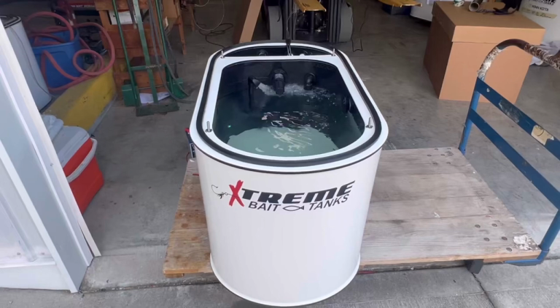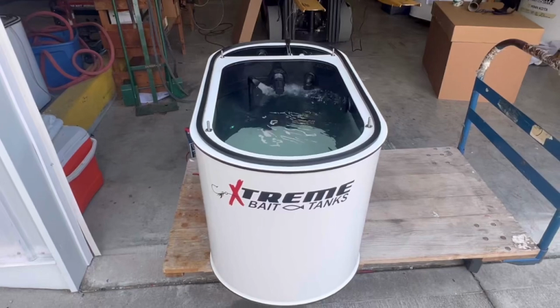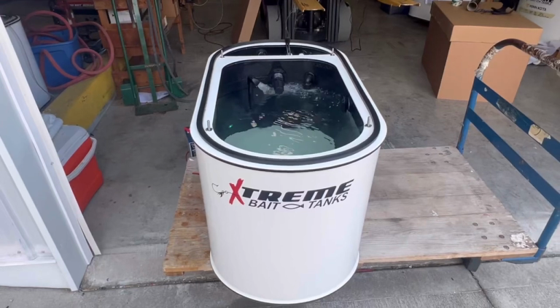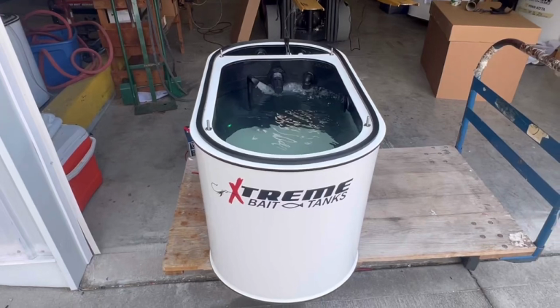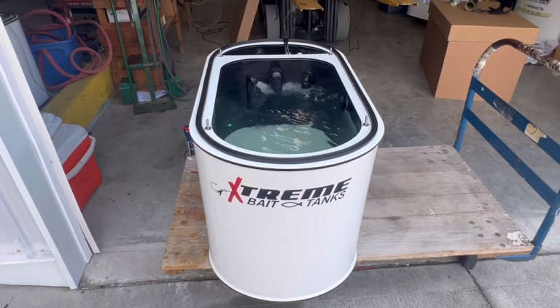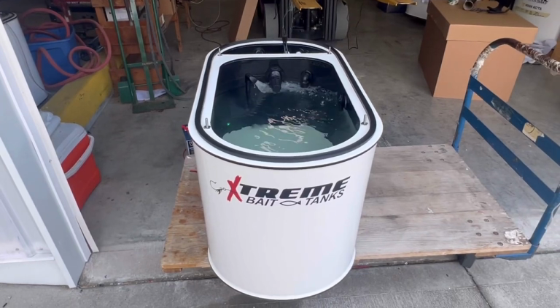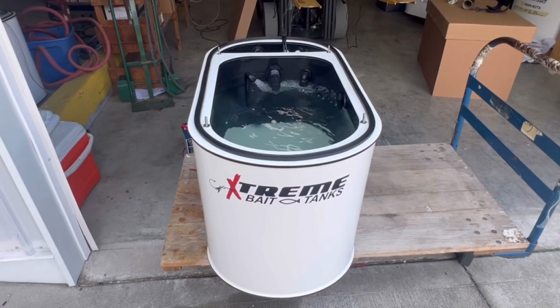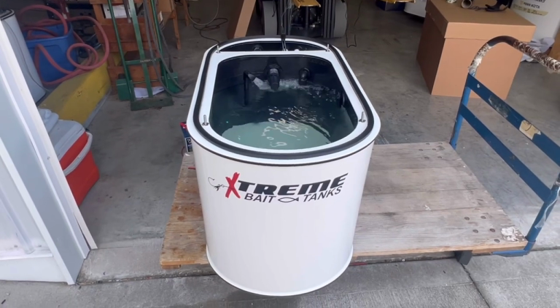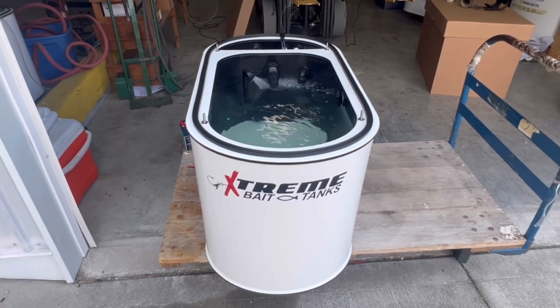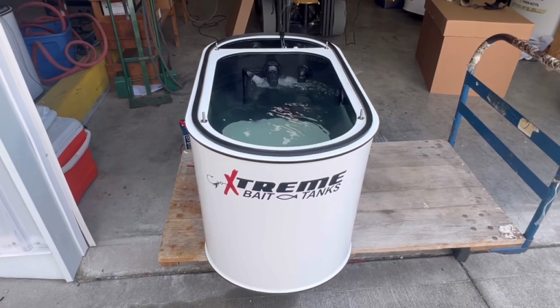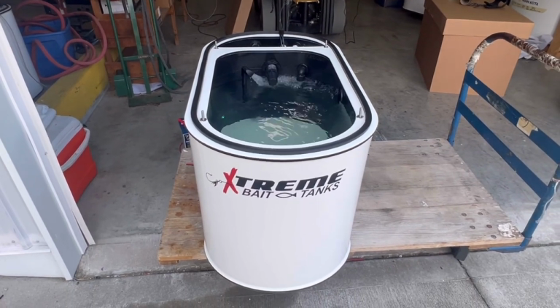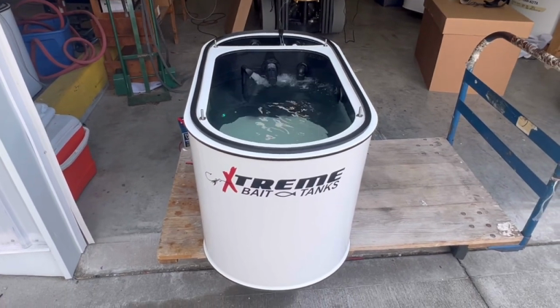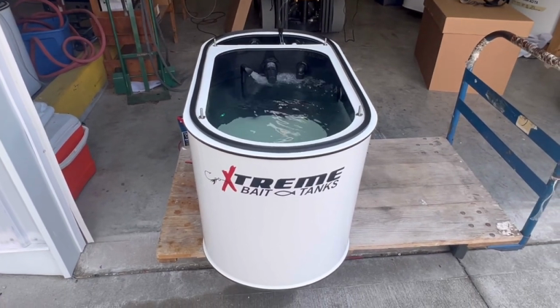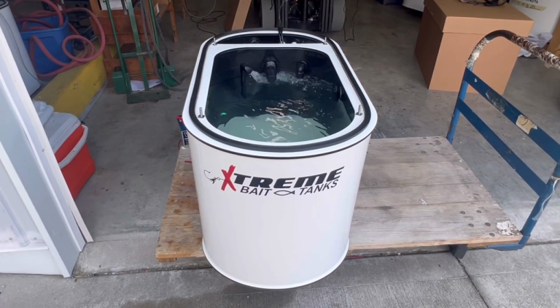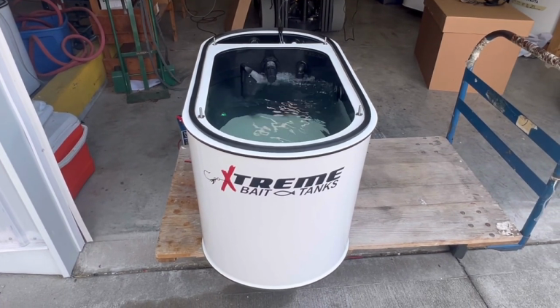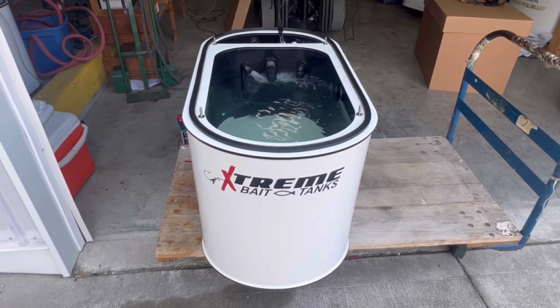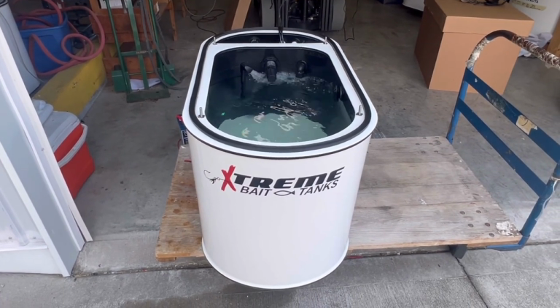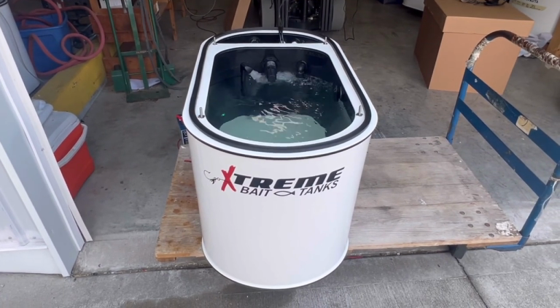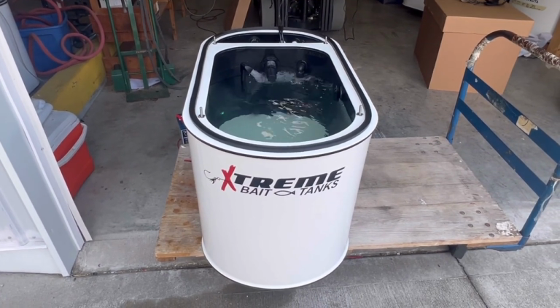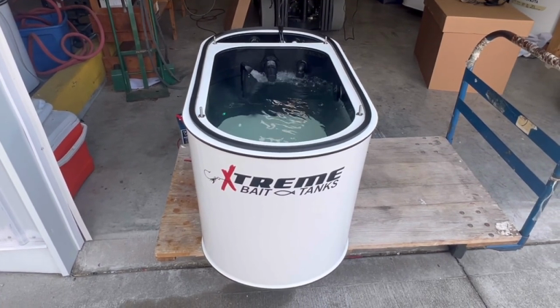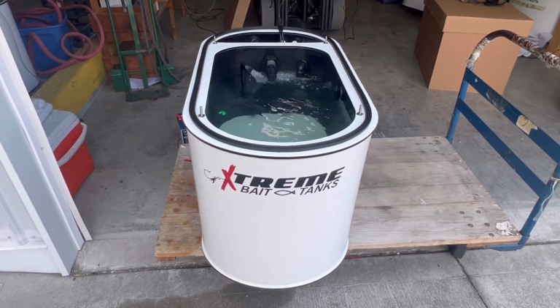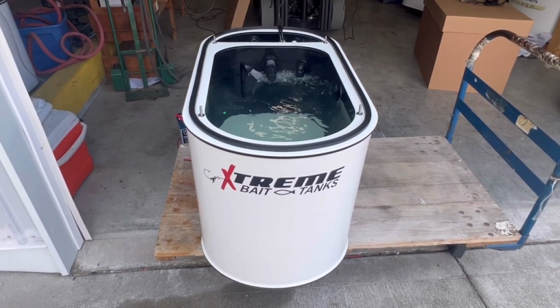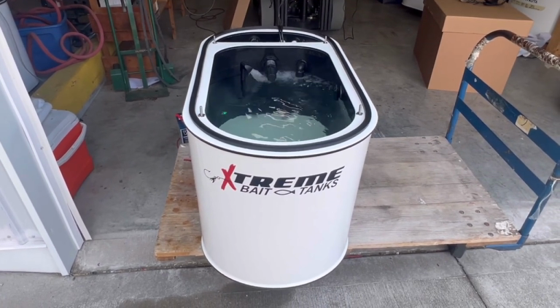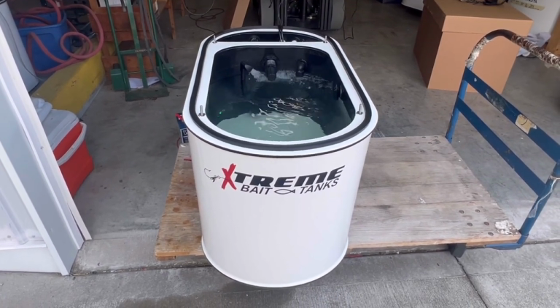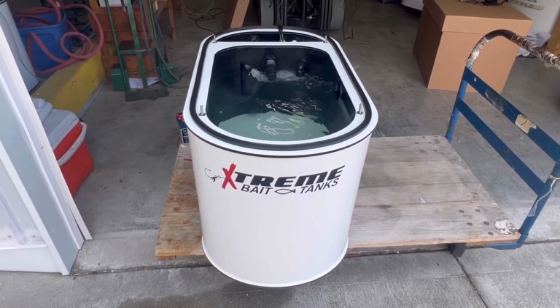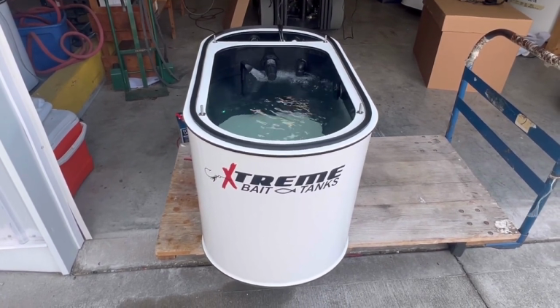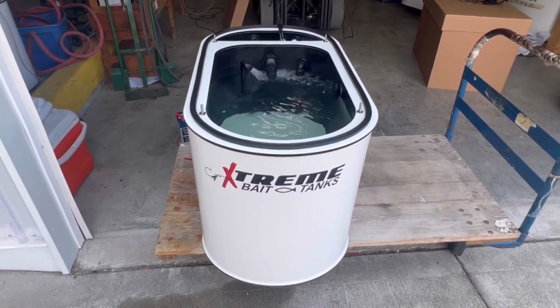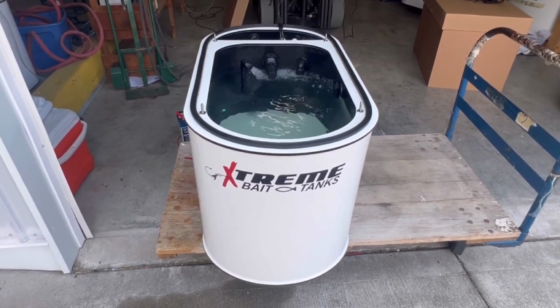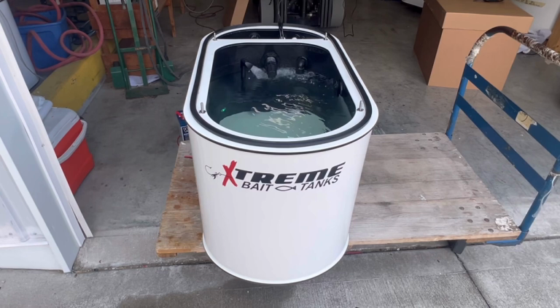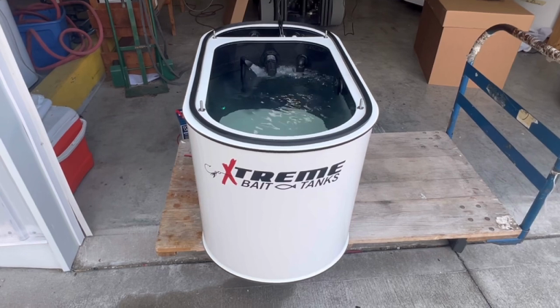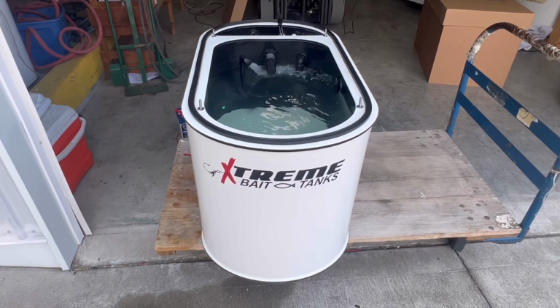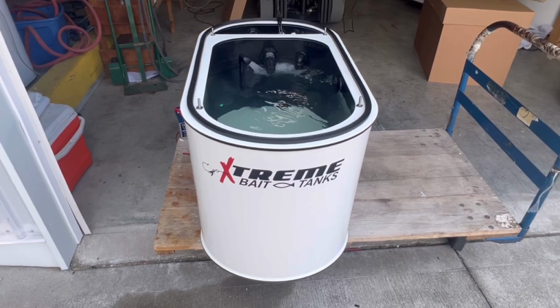Hello Tyler, this is Damon from Extreme Bait Tanks. Here's your tank tour of your custom 50 gallon bait tank.